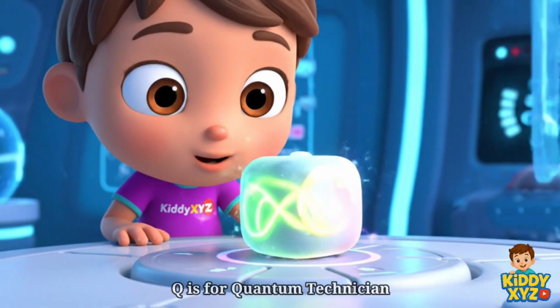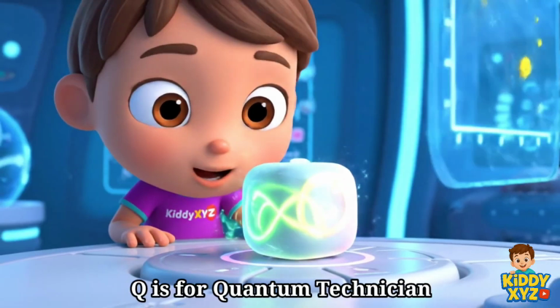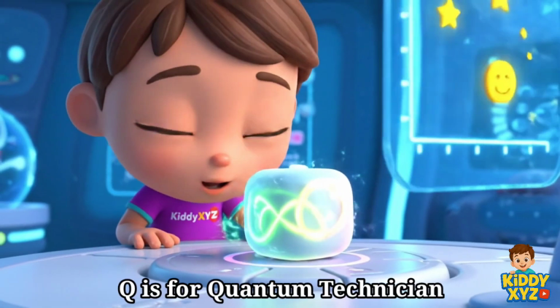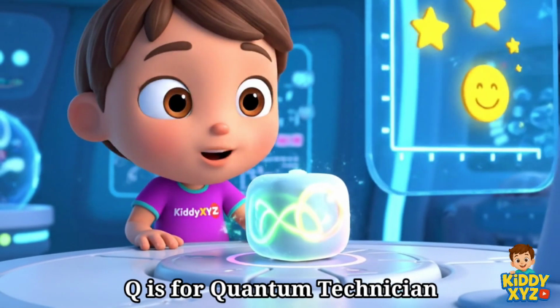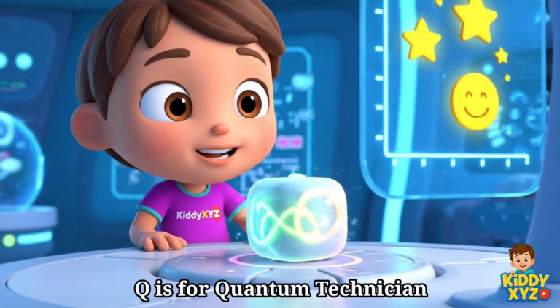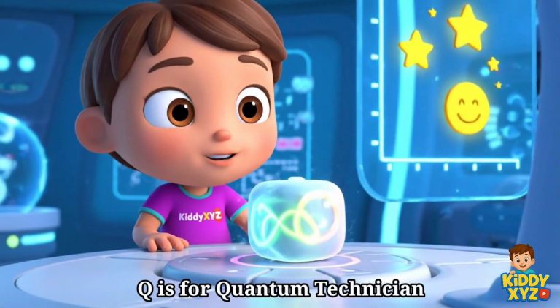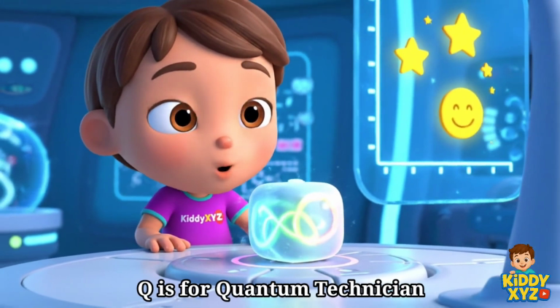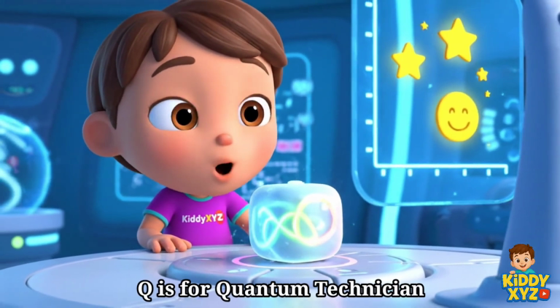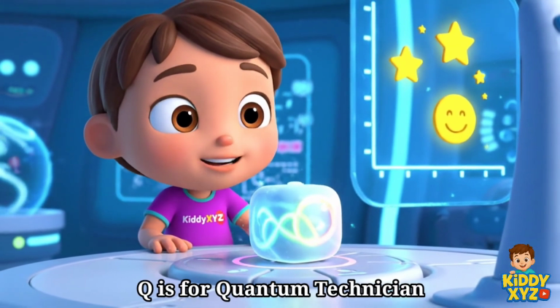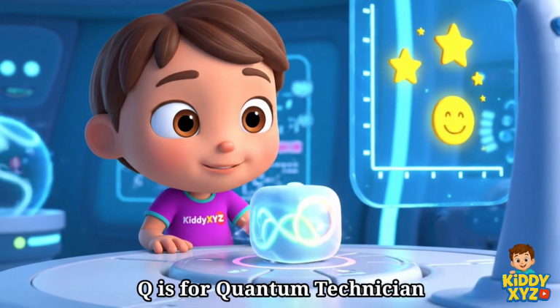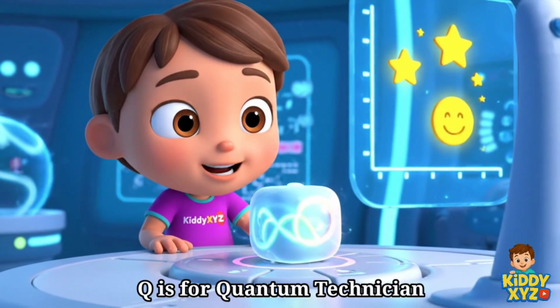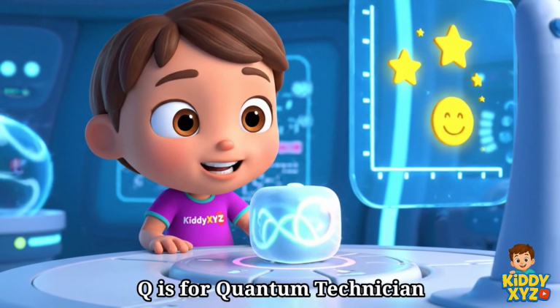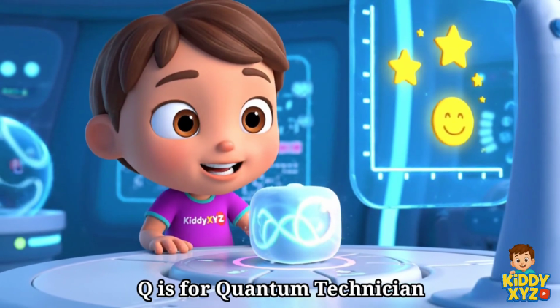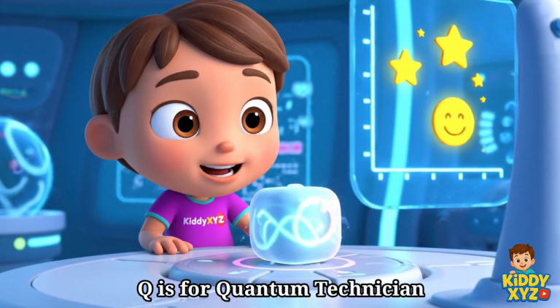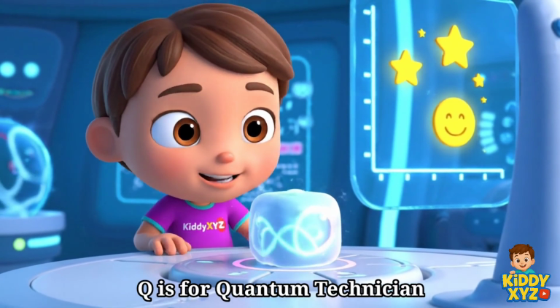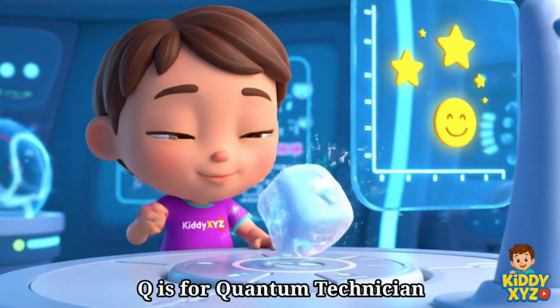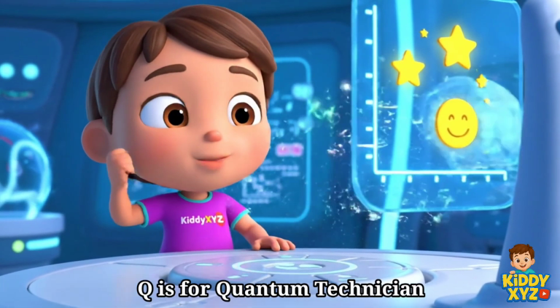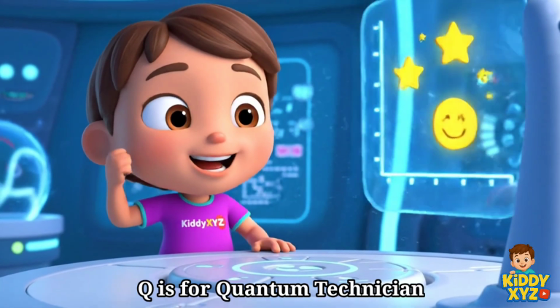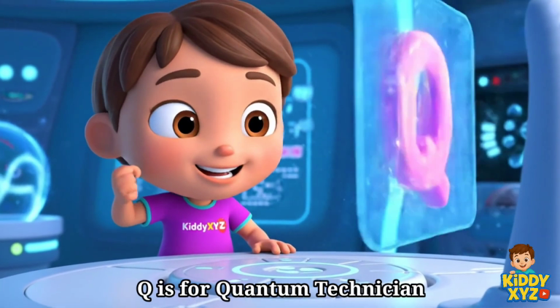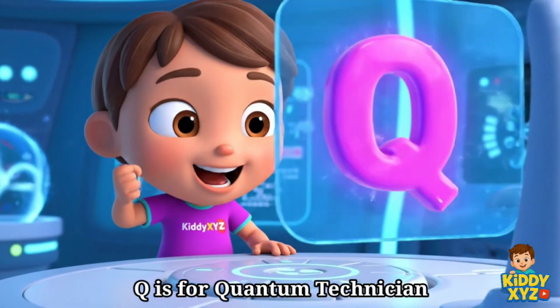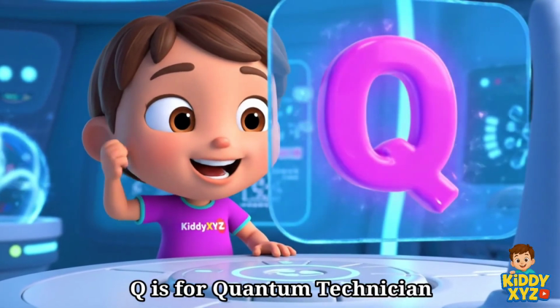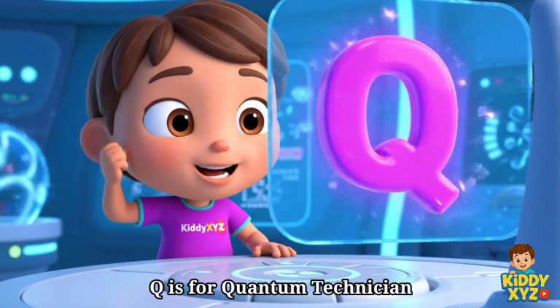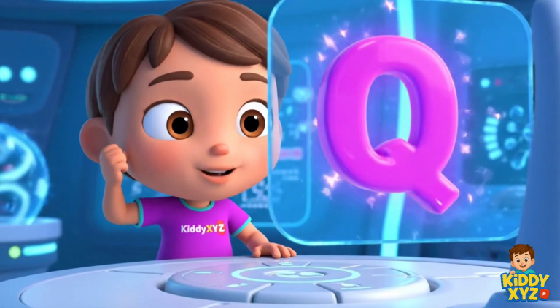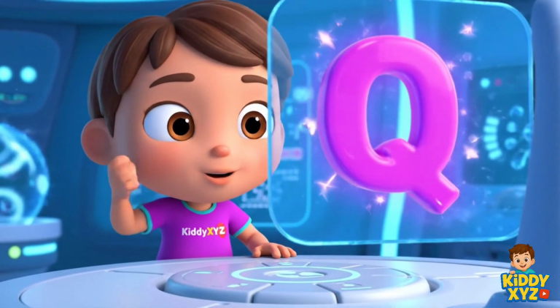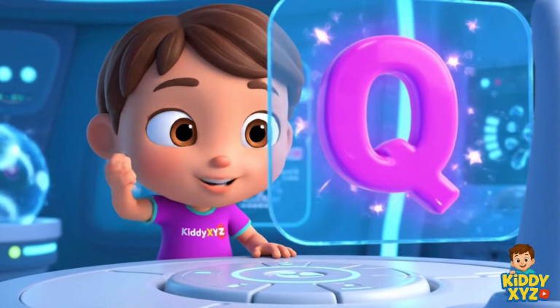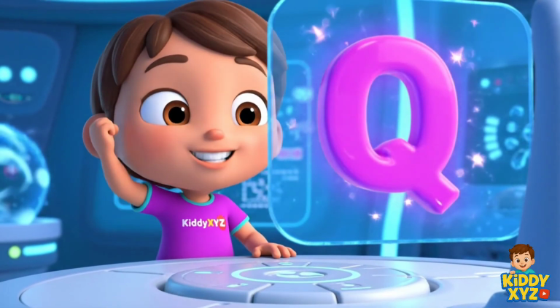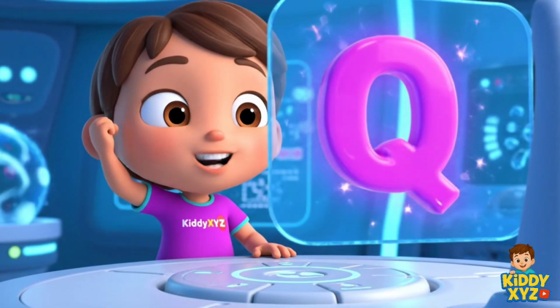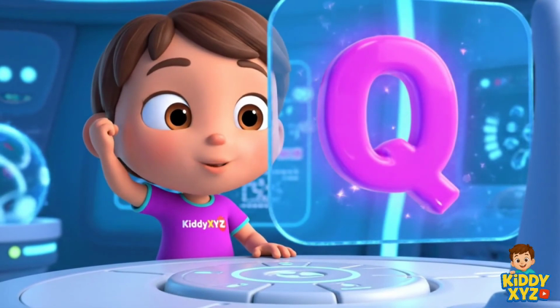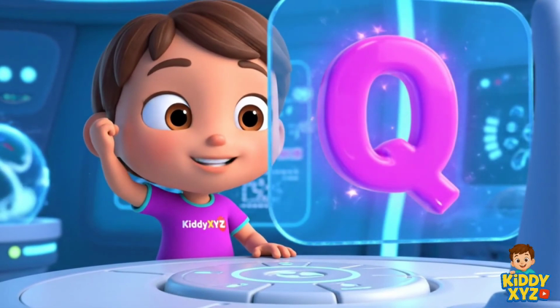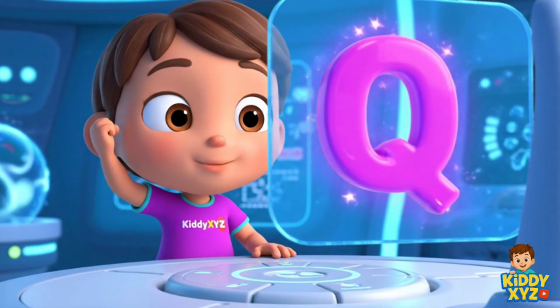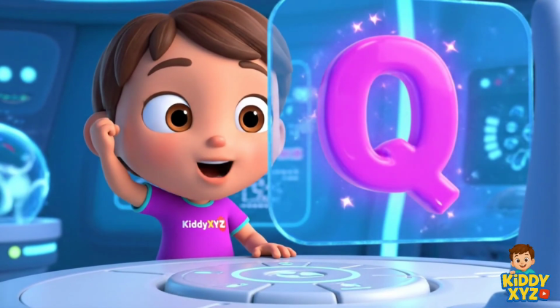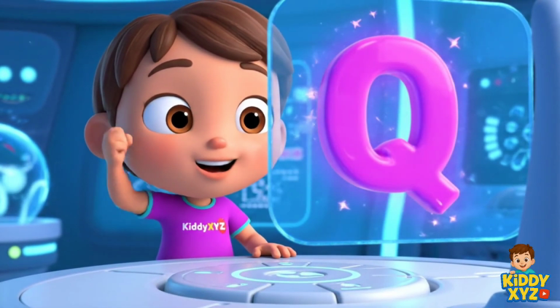Q is for Quantum Technician. Making tiny computers super smart.